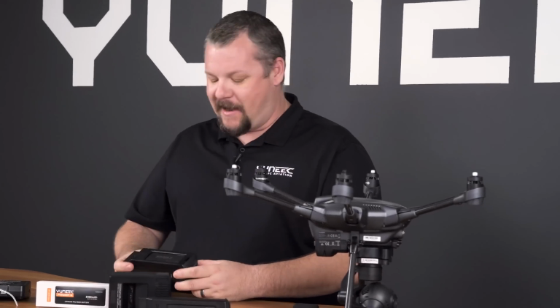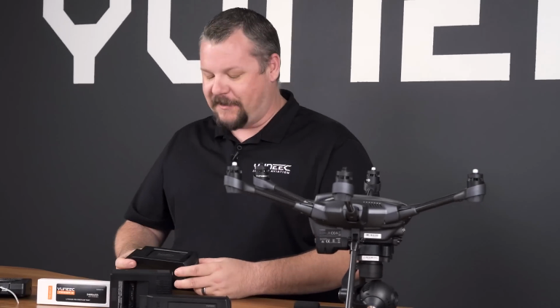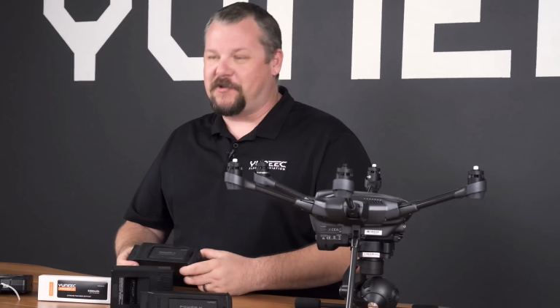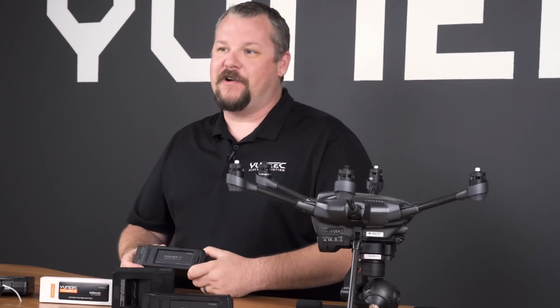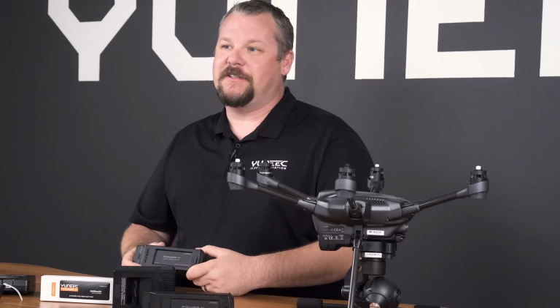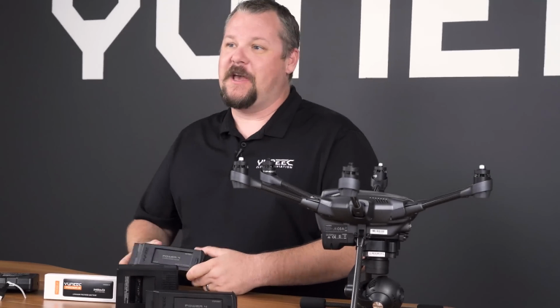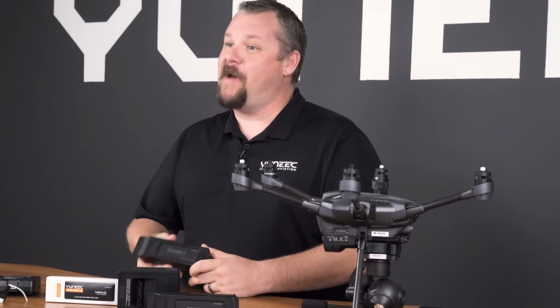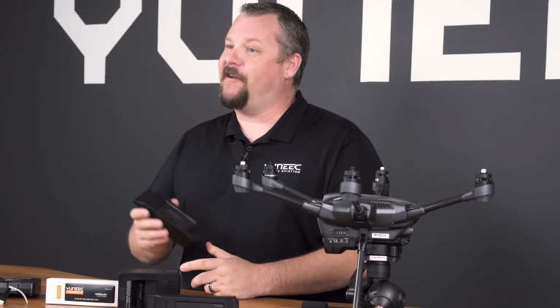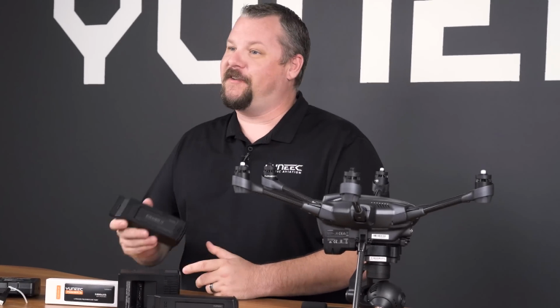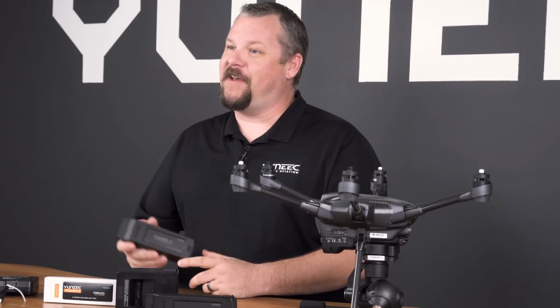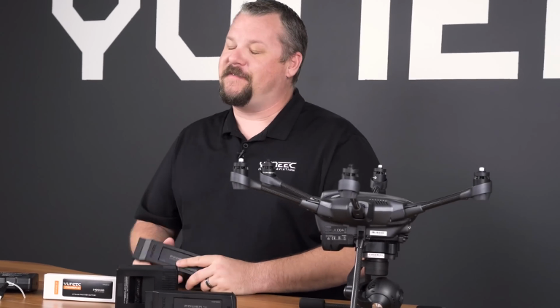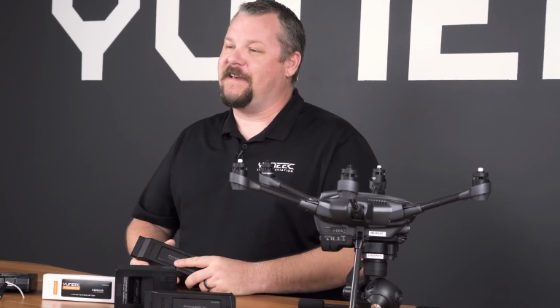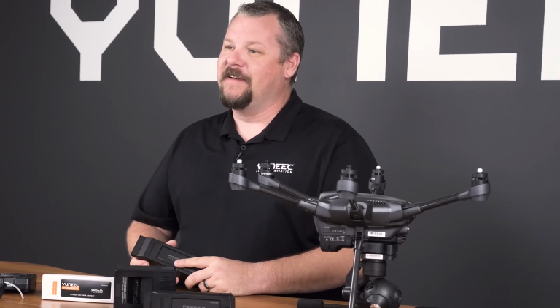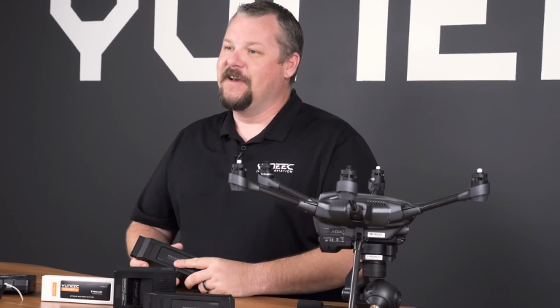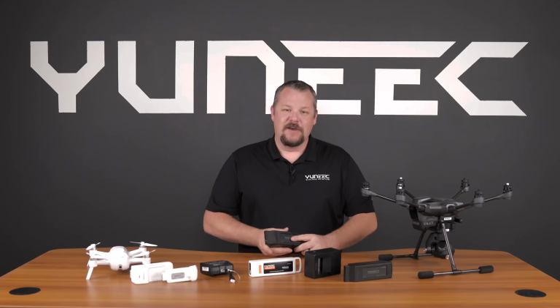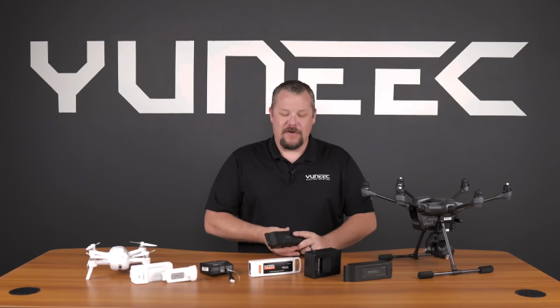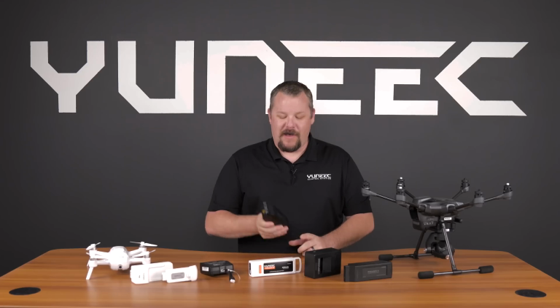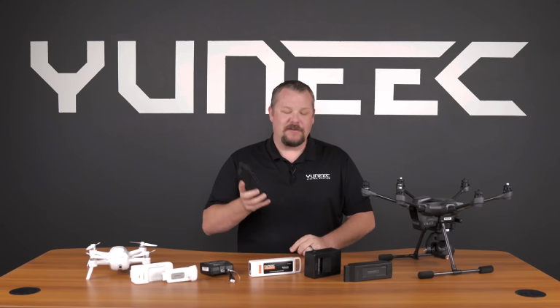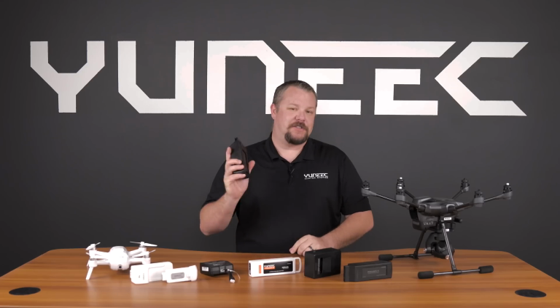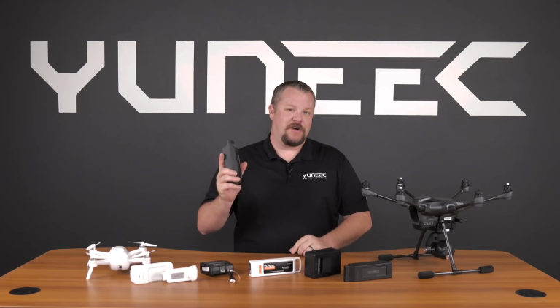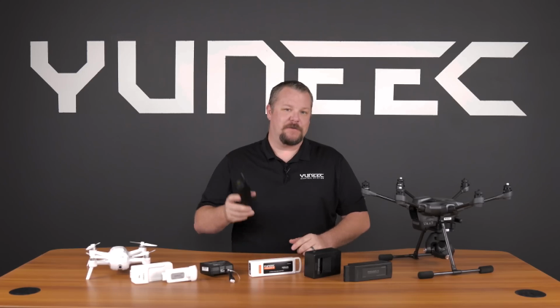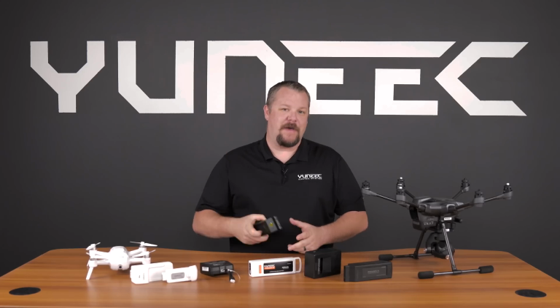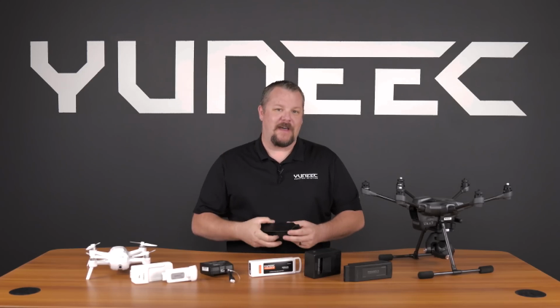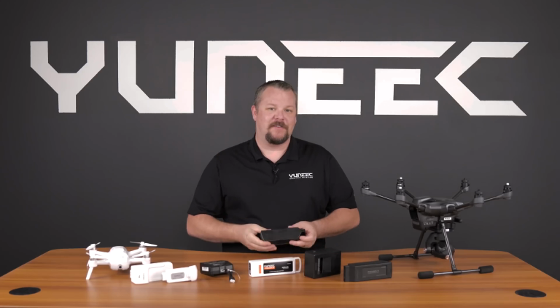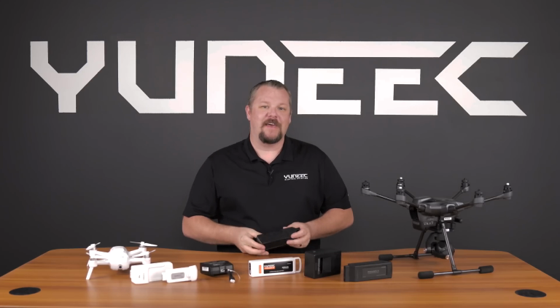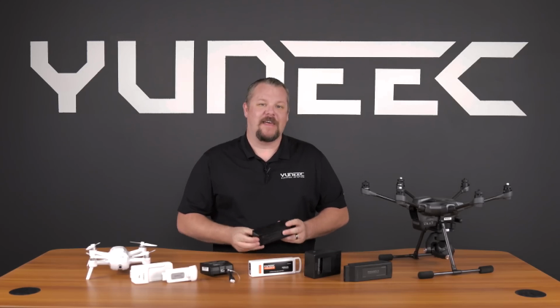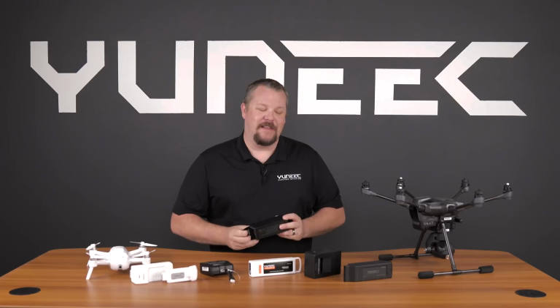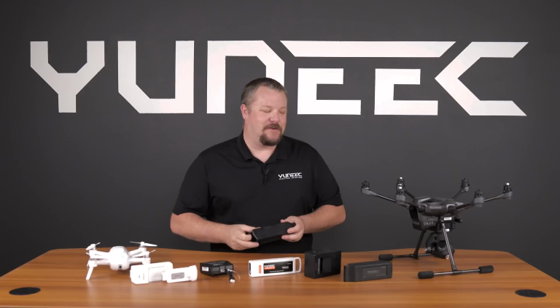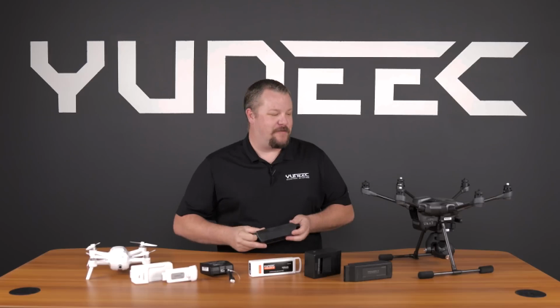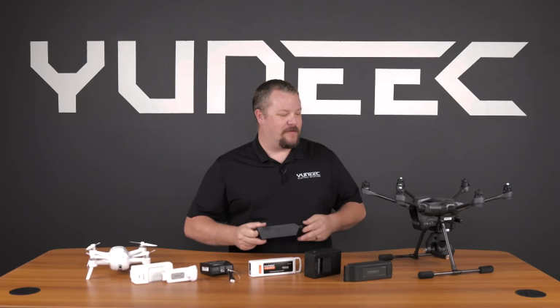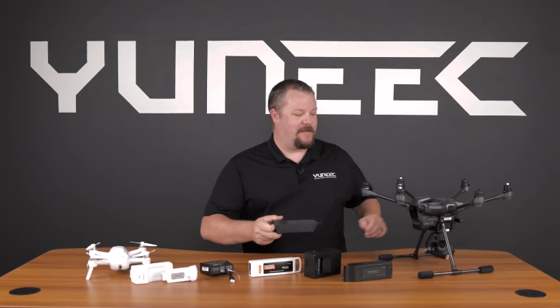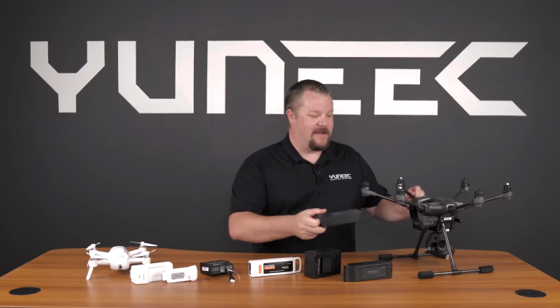Now that you know a little bit about battery maintenance, battery storage, and battery safety, go out, charge your packs, and let's go for a flight.